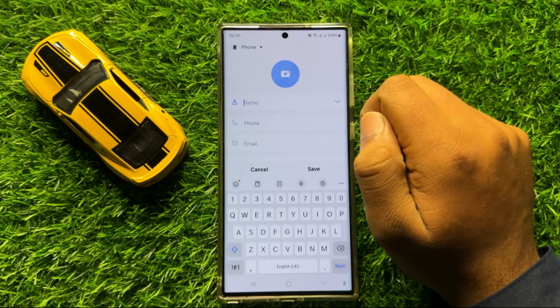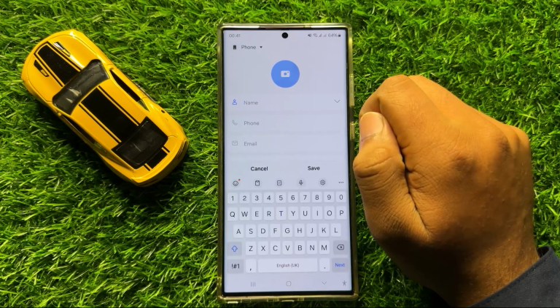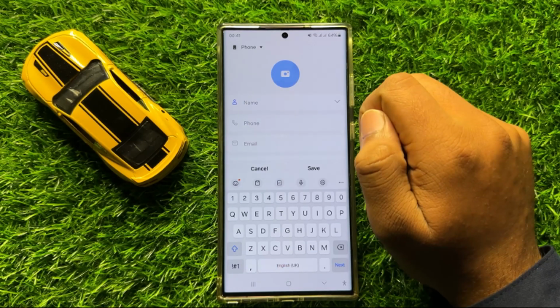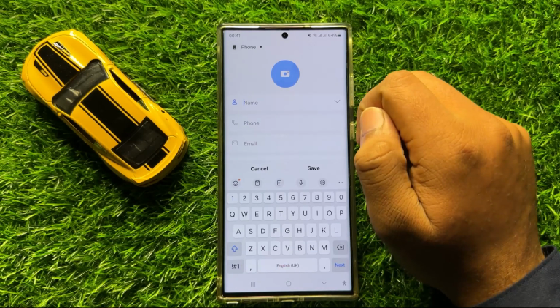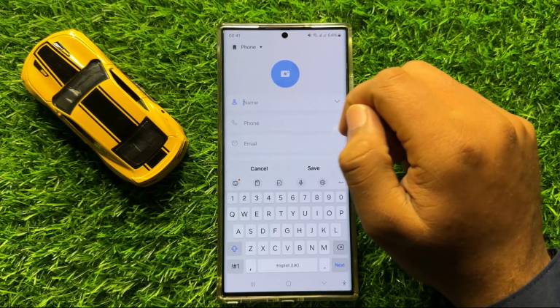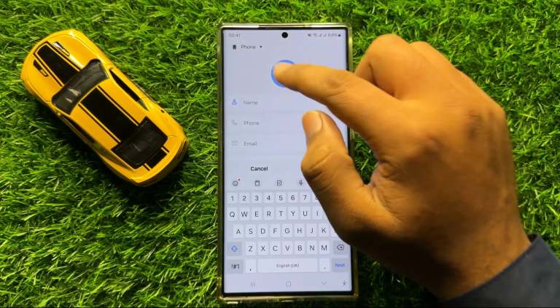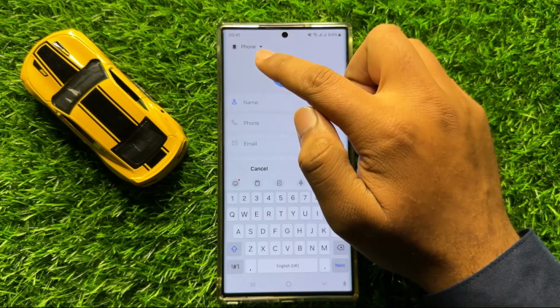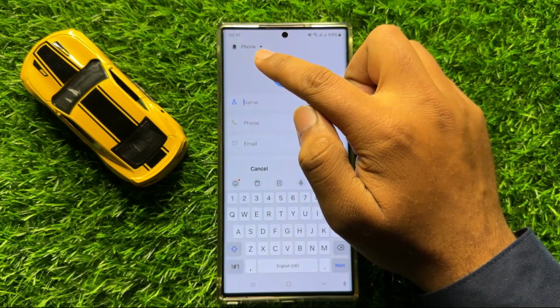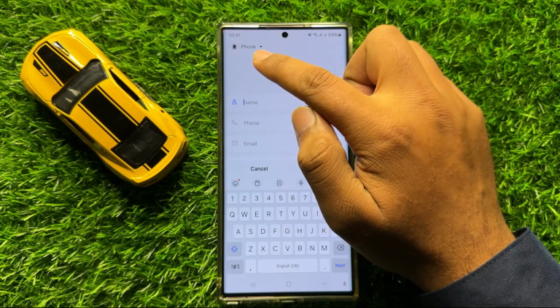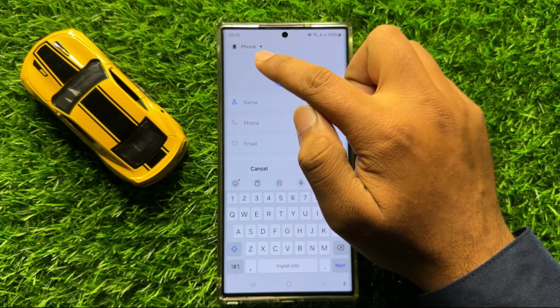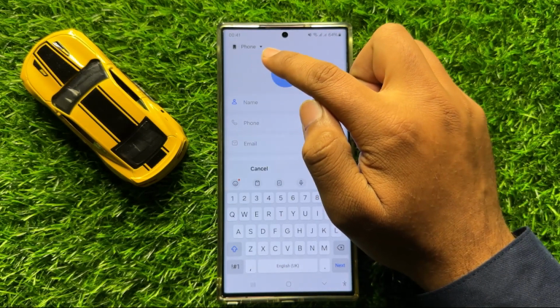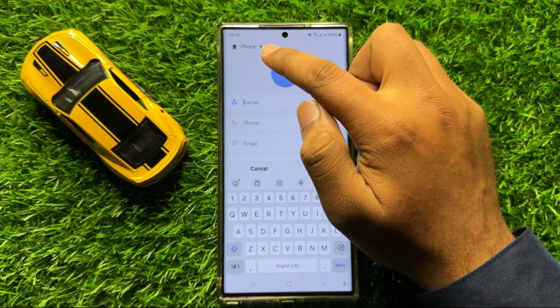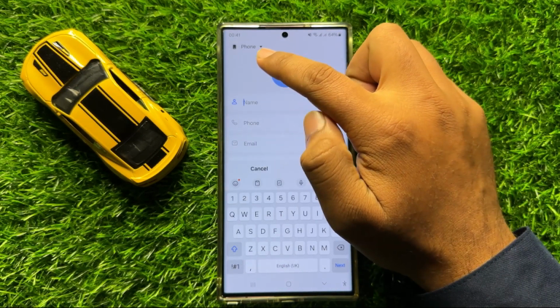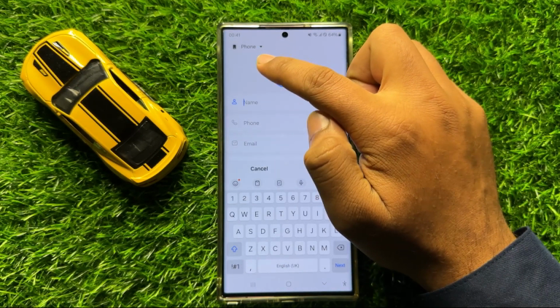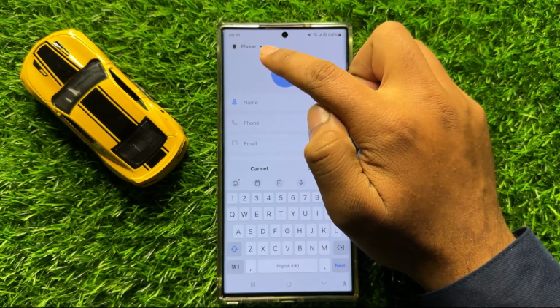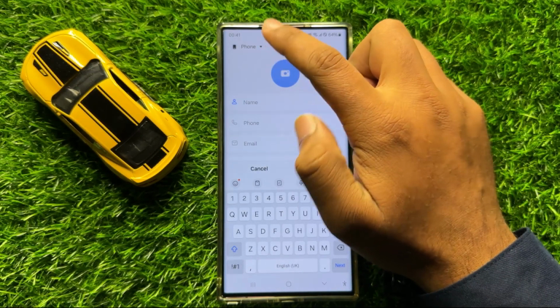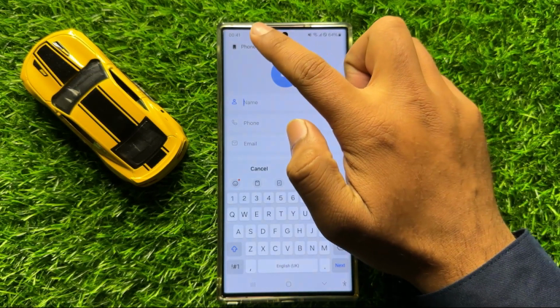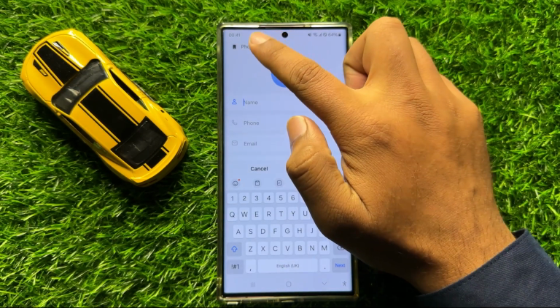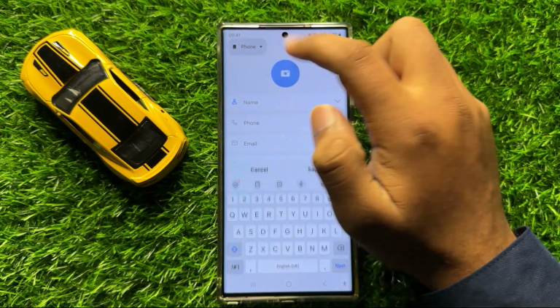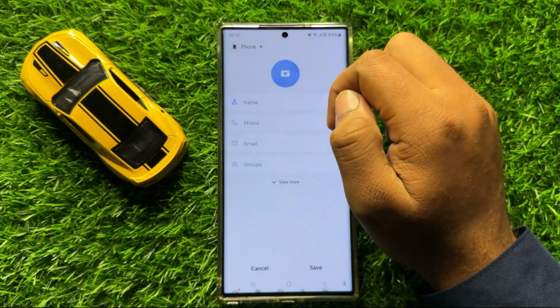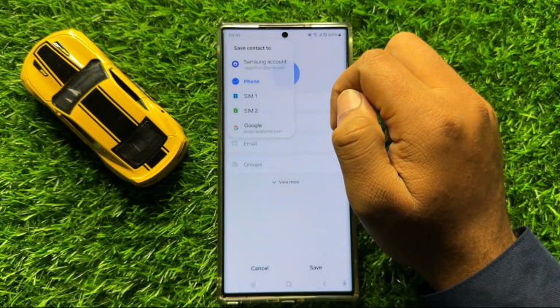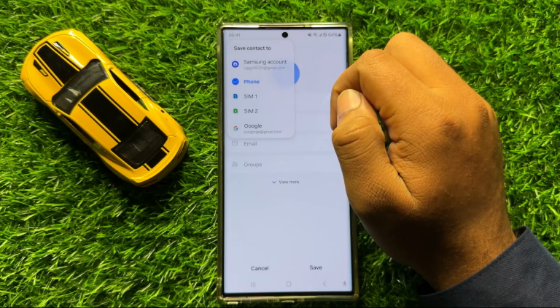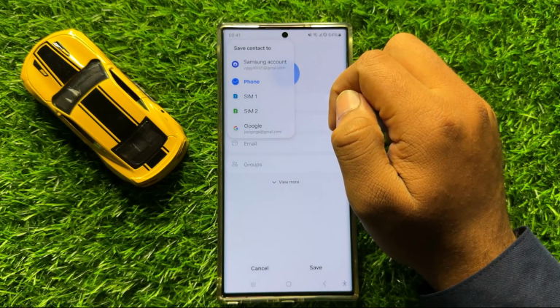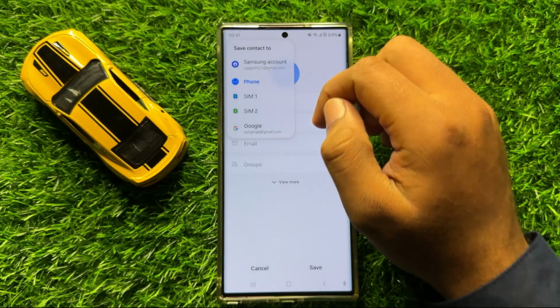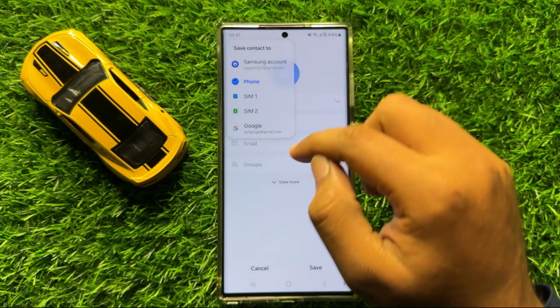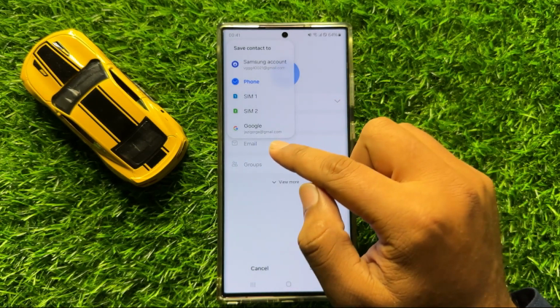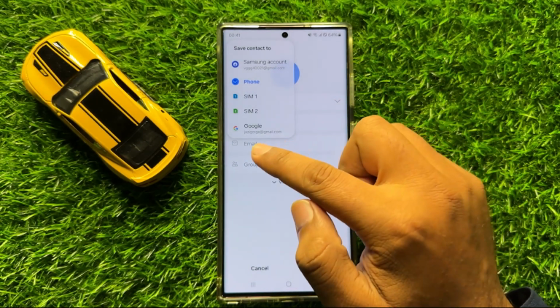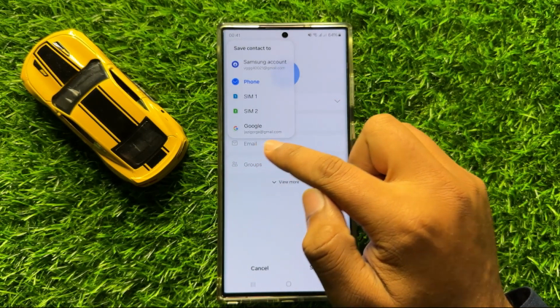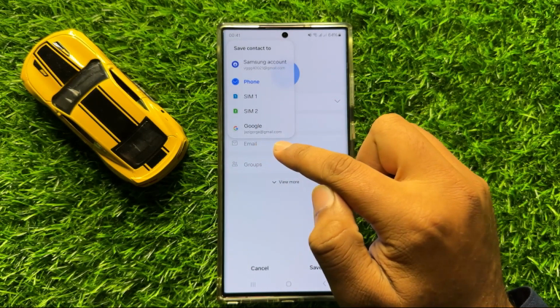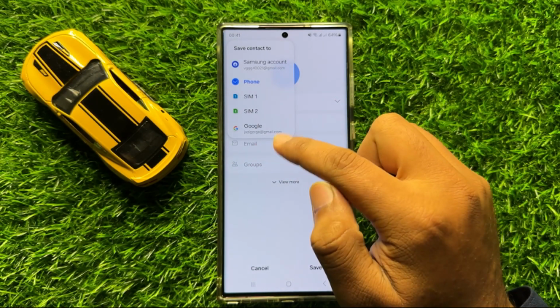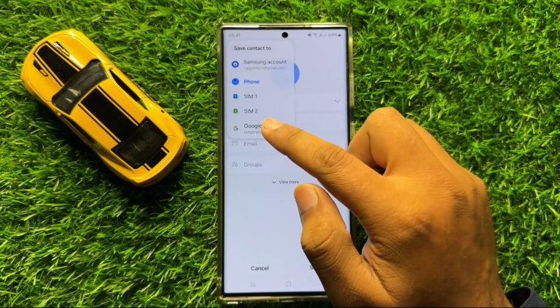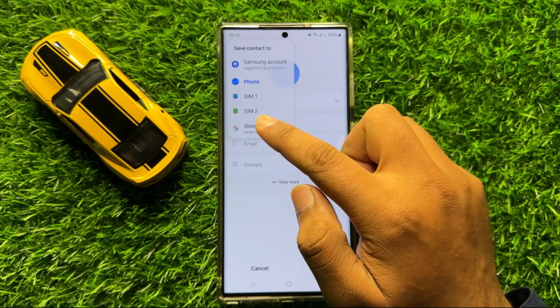Now here, click on this down arrow icon and from here, choose your Google account.